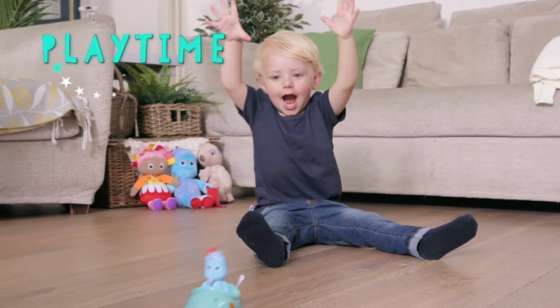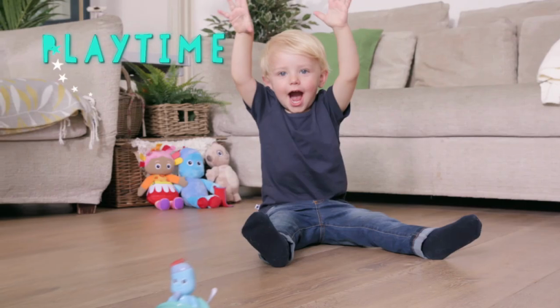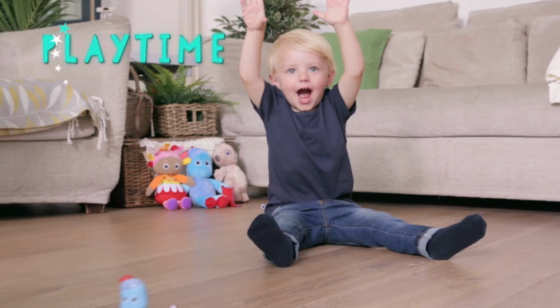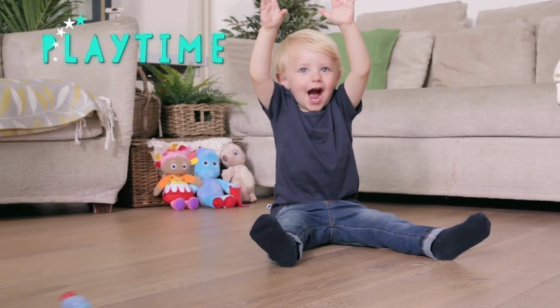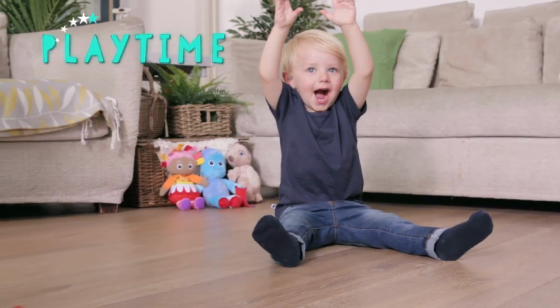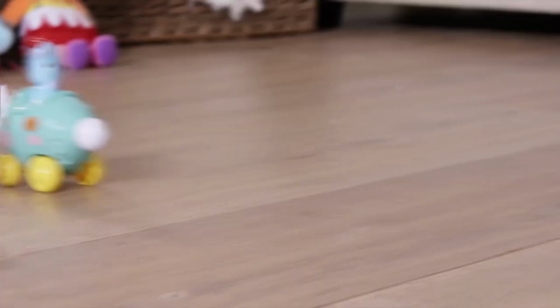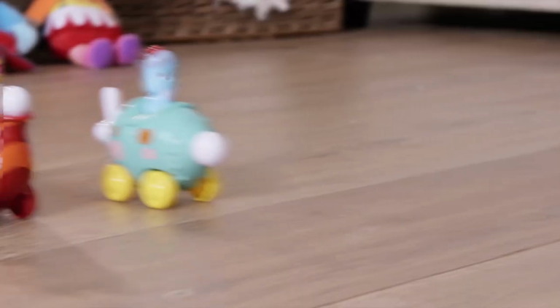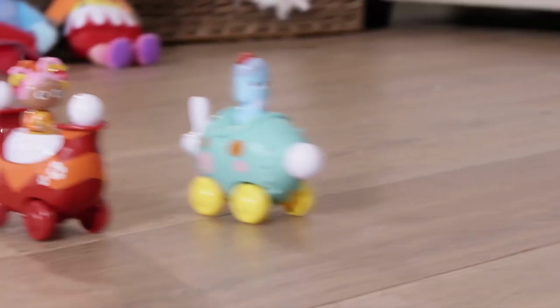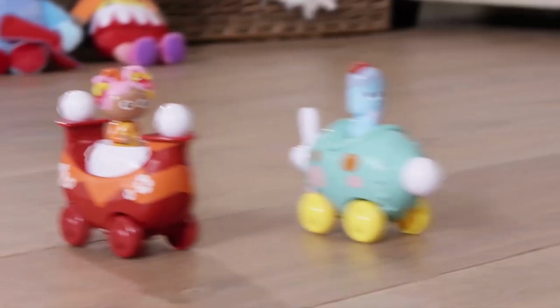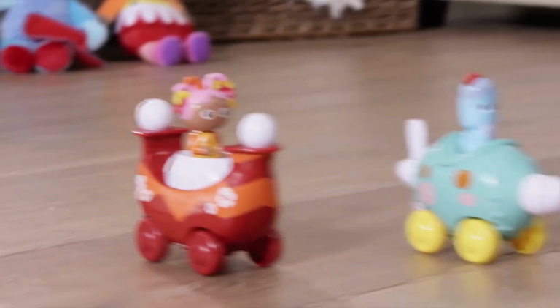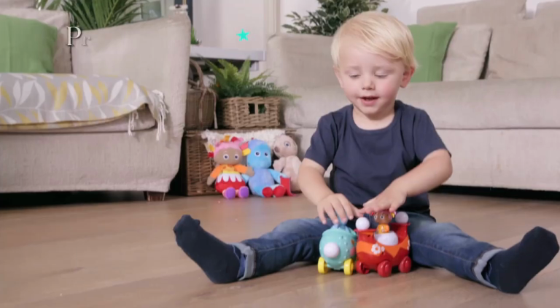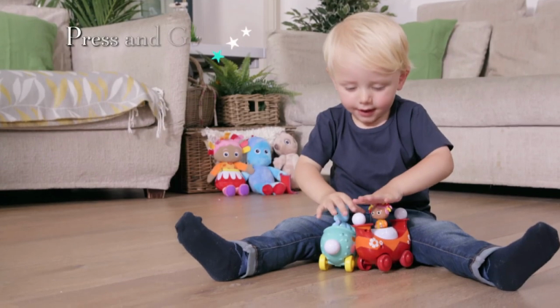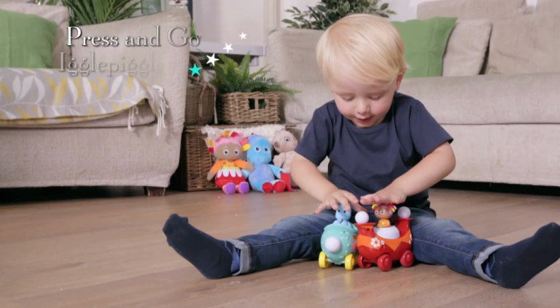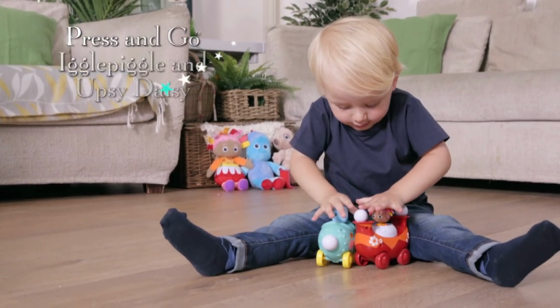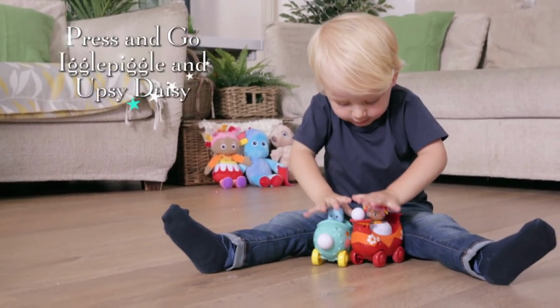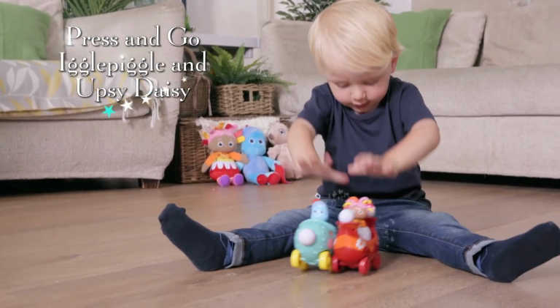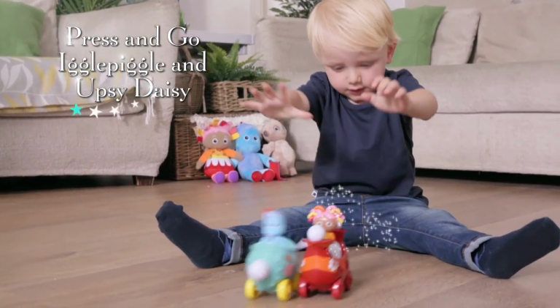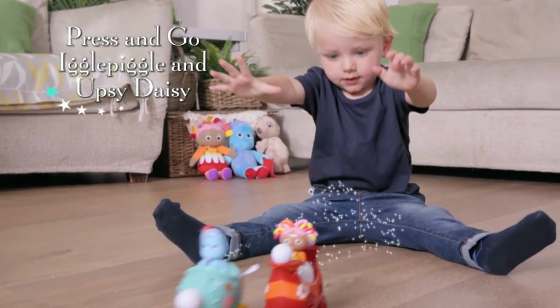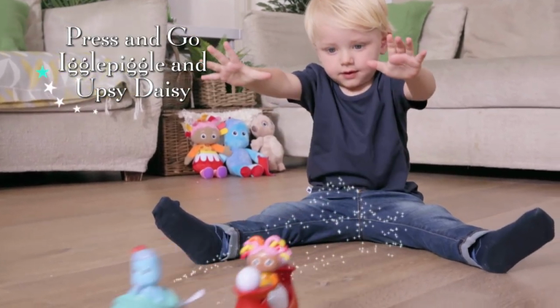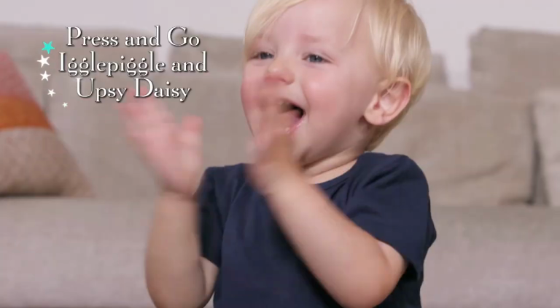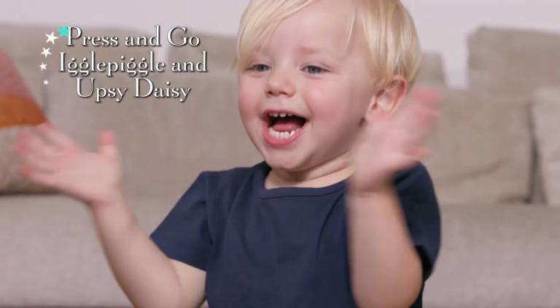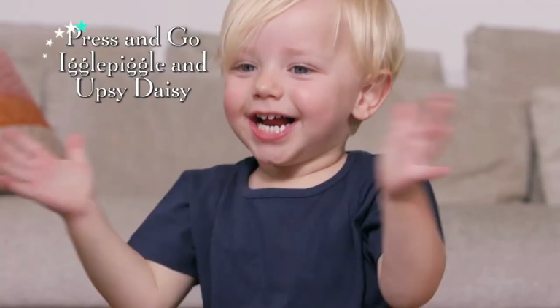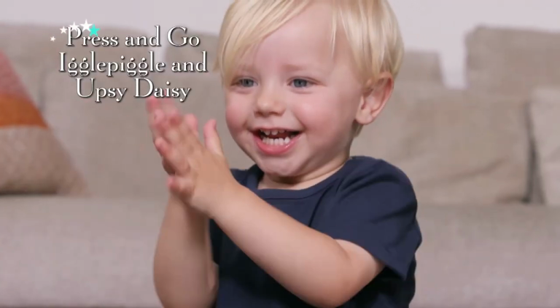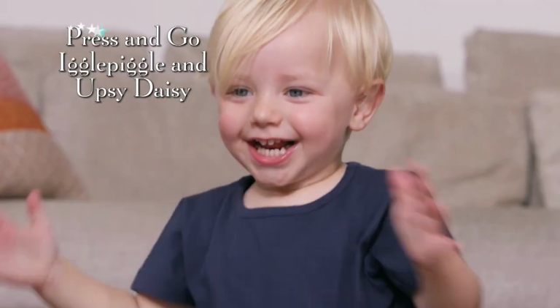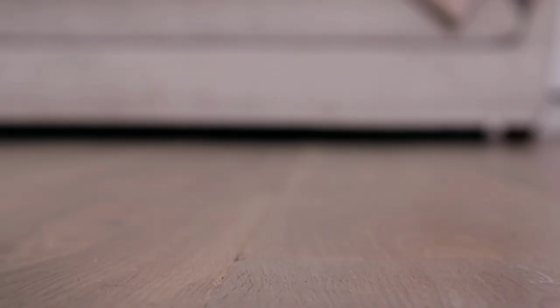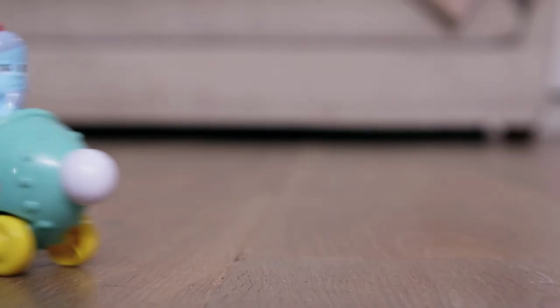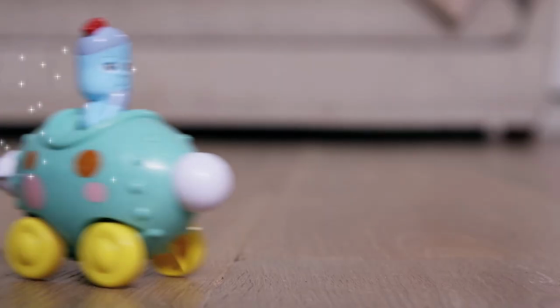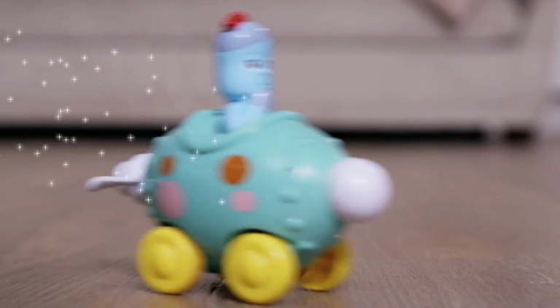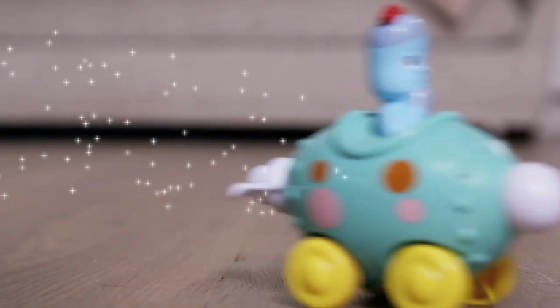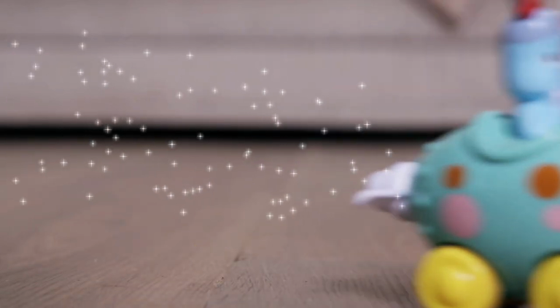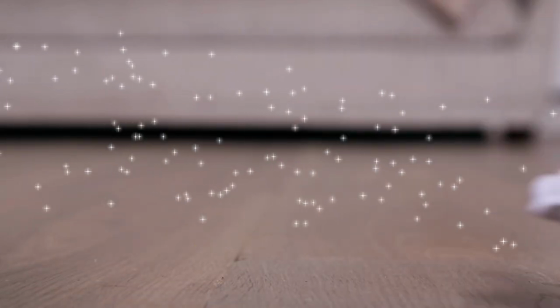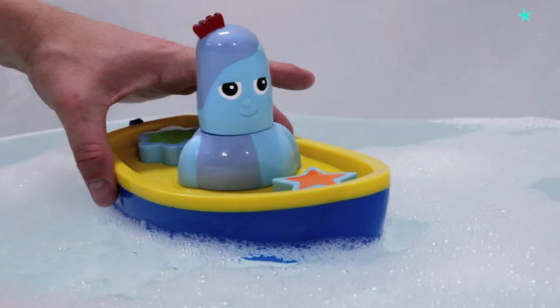It's playtime with Iggle Piggle and Upsy Daisy with the press and go vehicles. Slow down, Iggle Piggle!